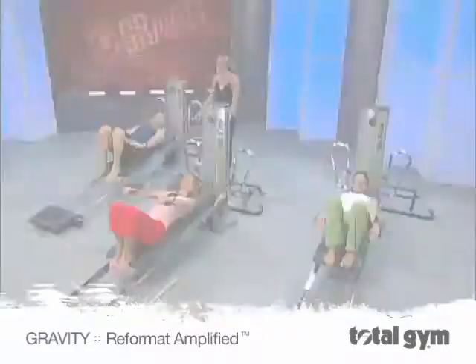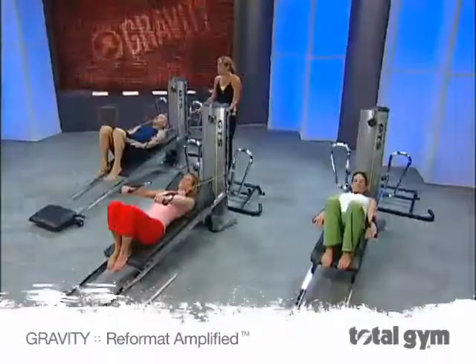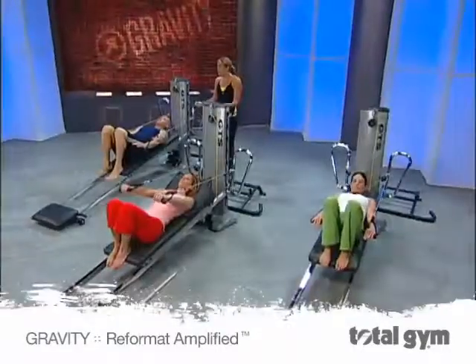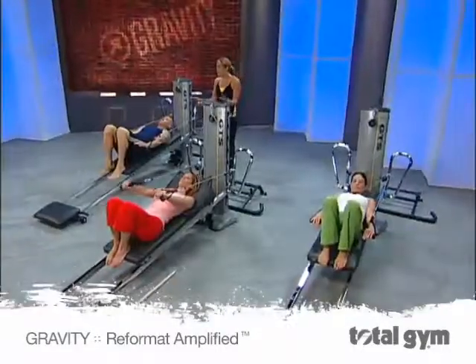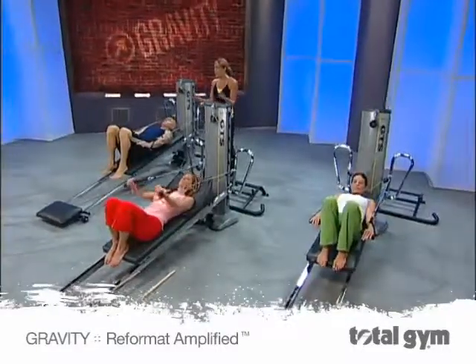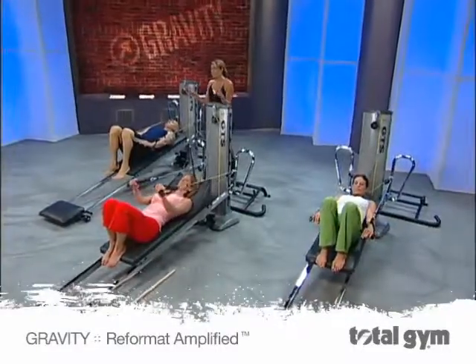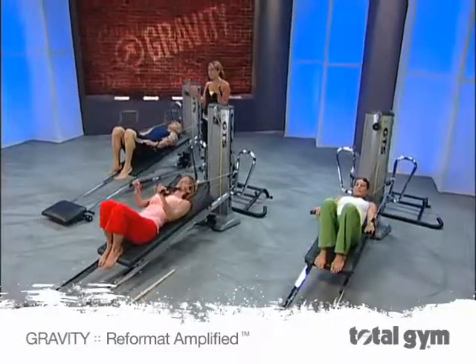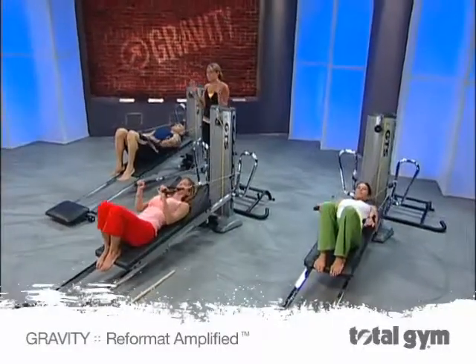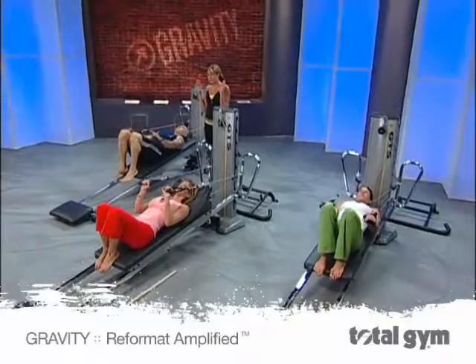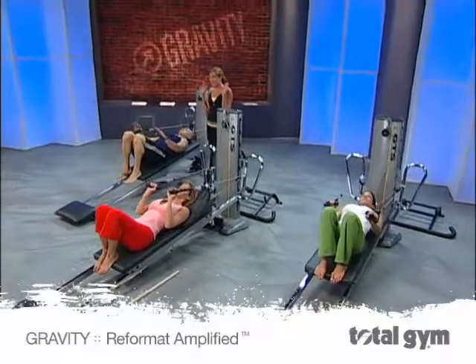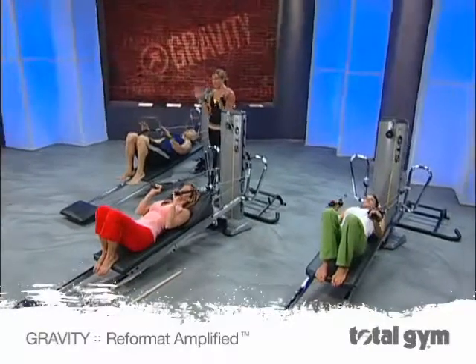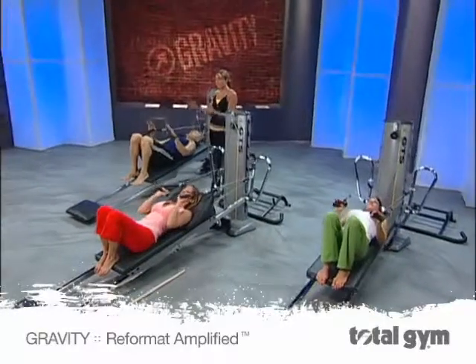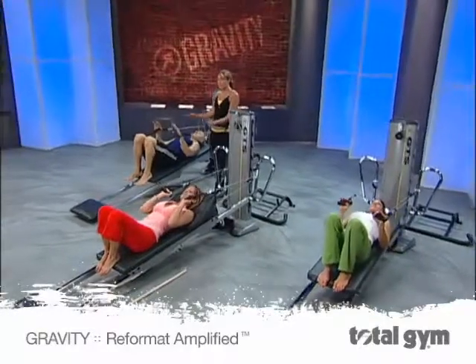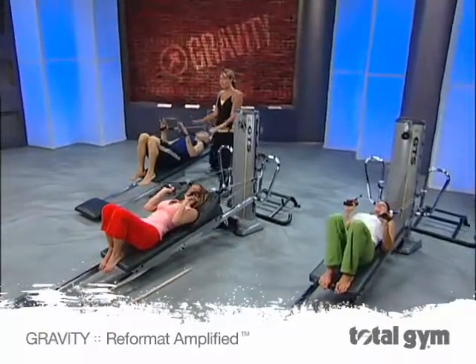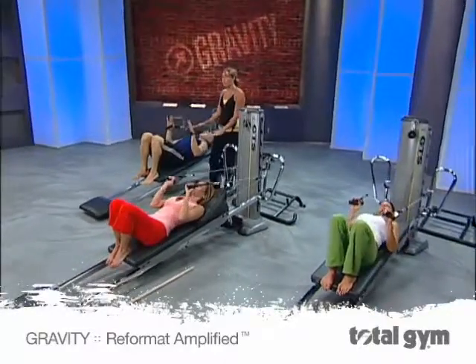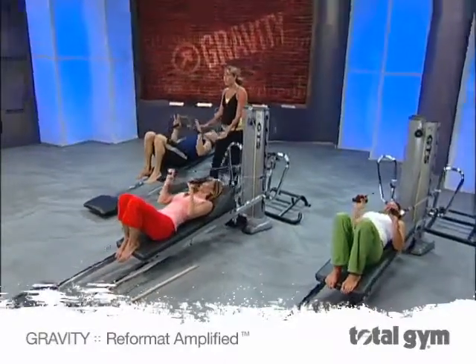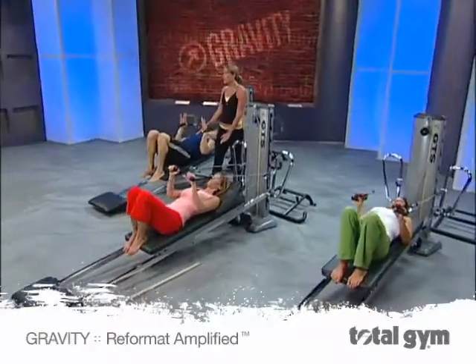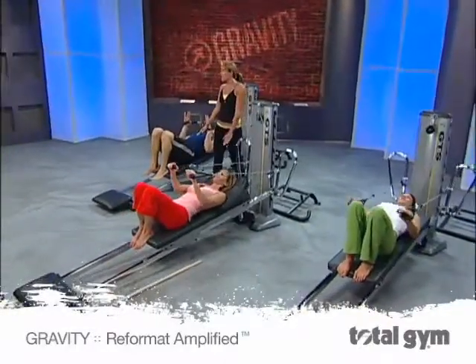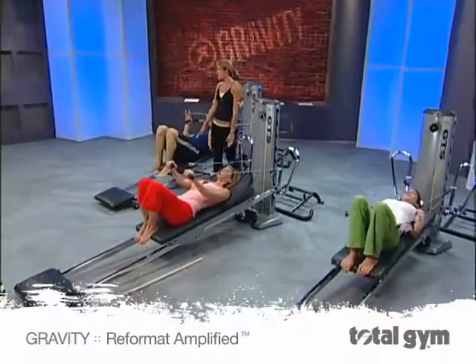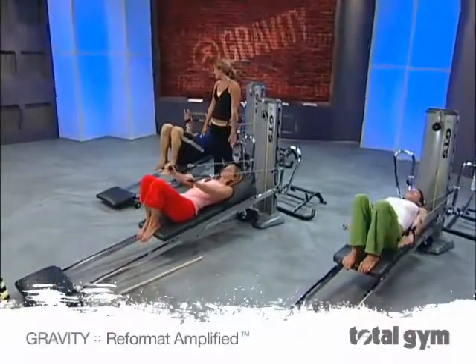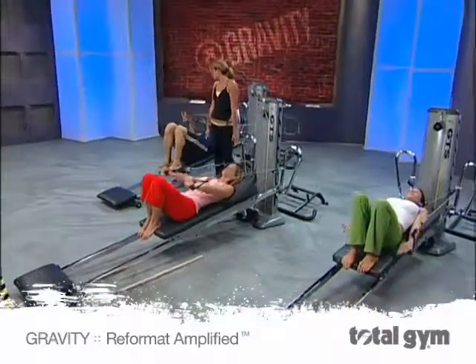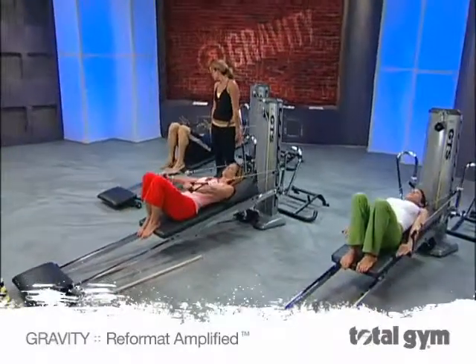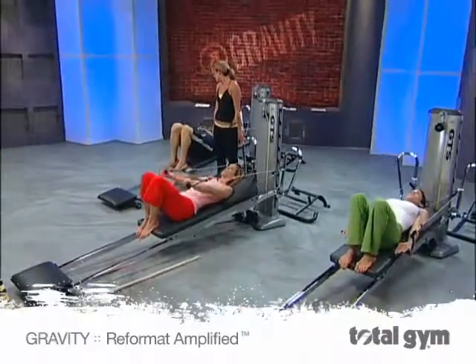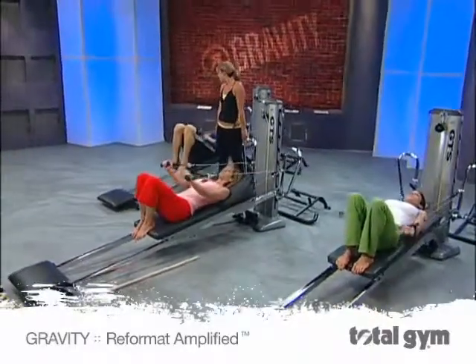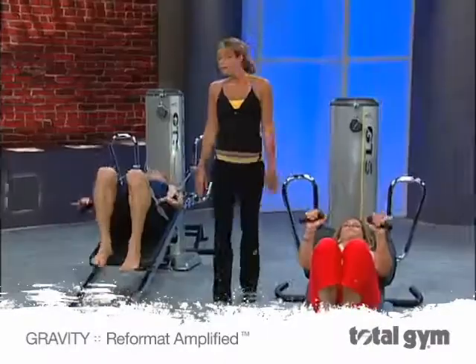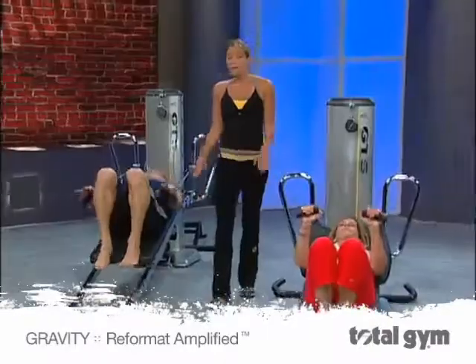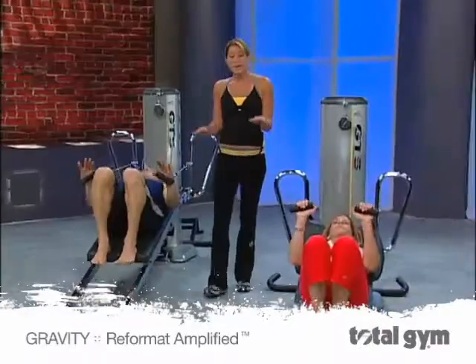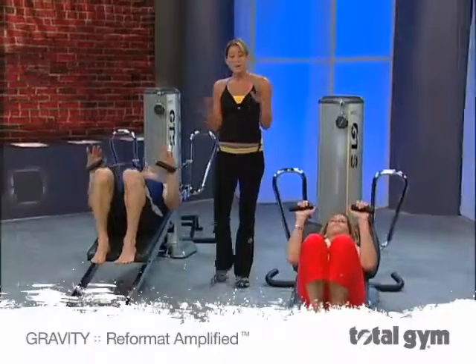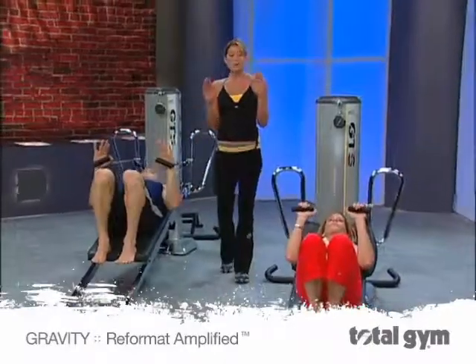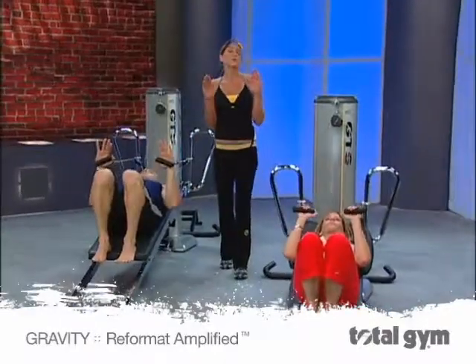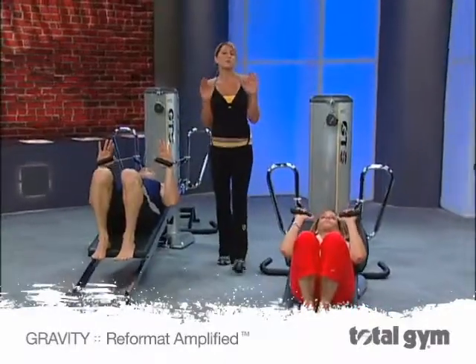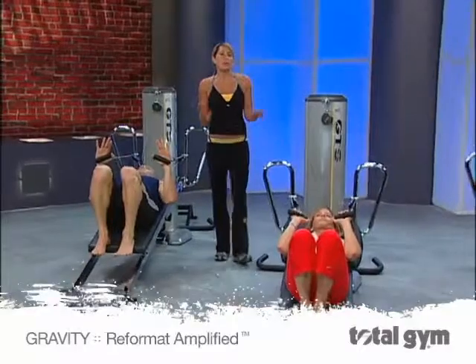Bend the elbows, and then straighten the elbows. We're going into tricep press. Bend the elbows and straighten.